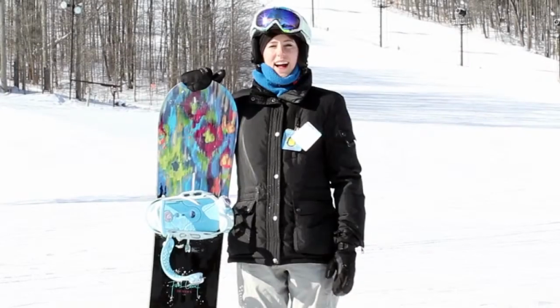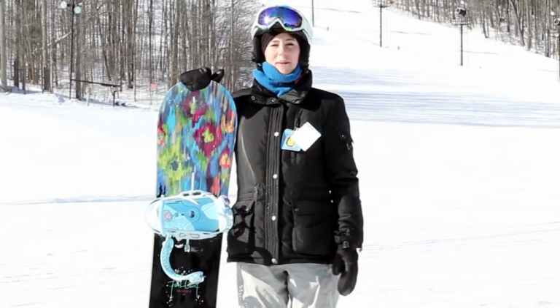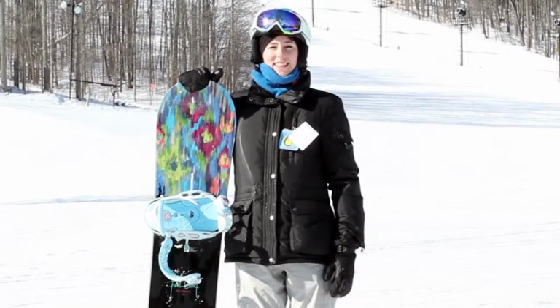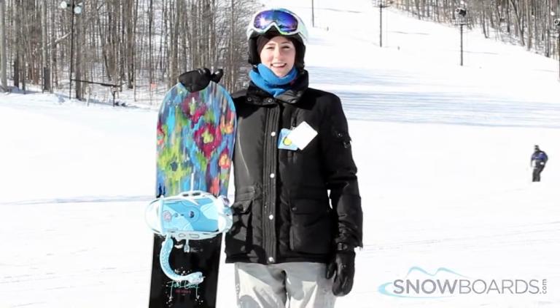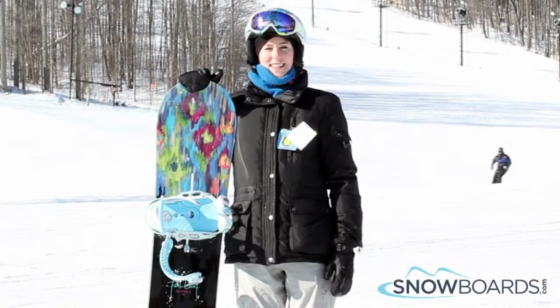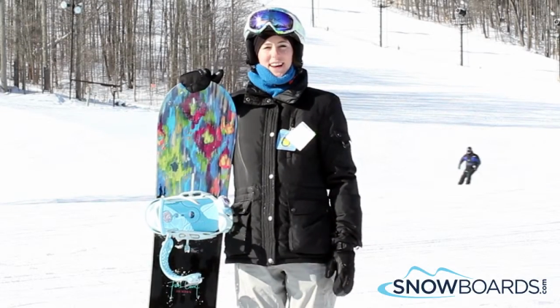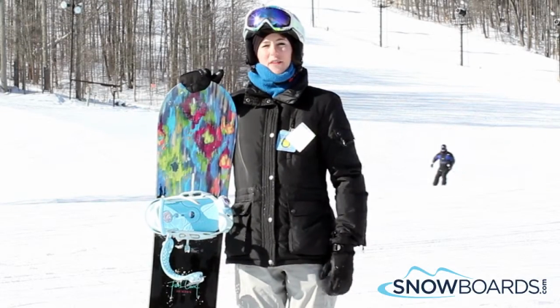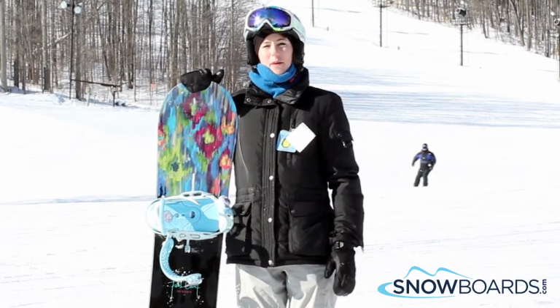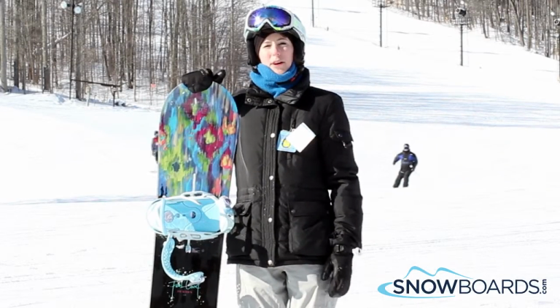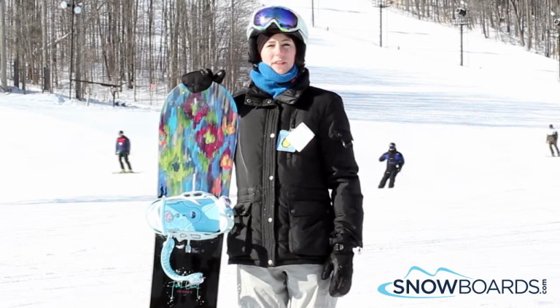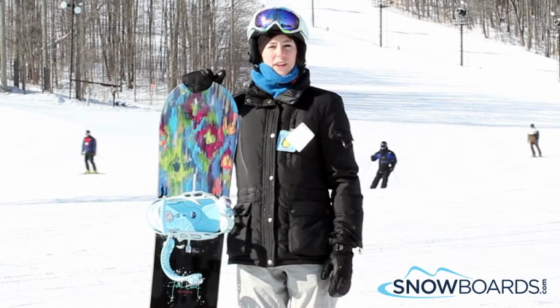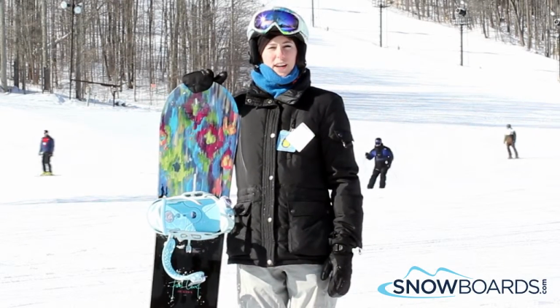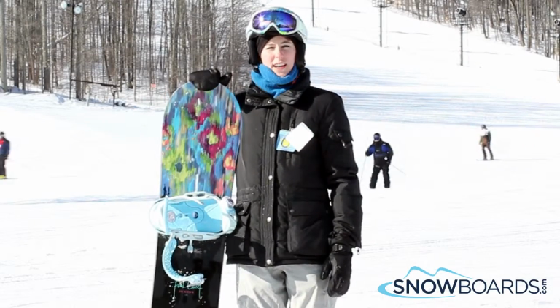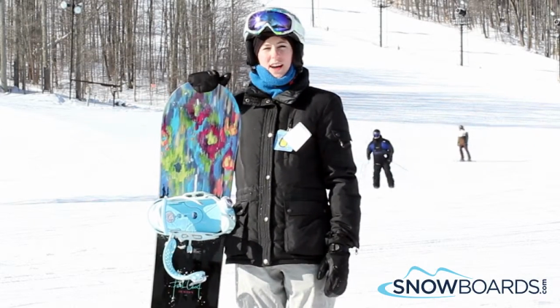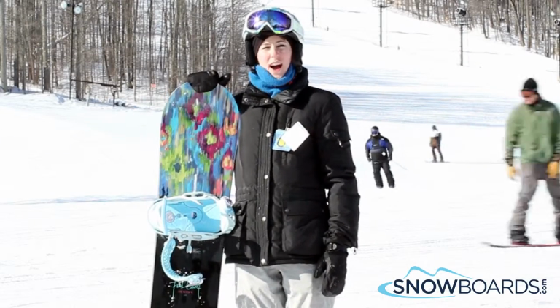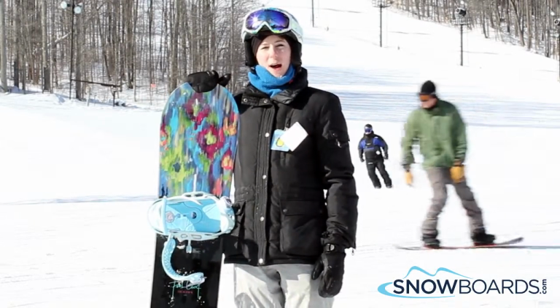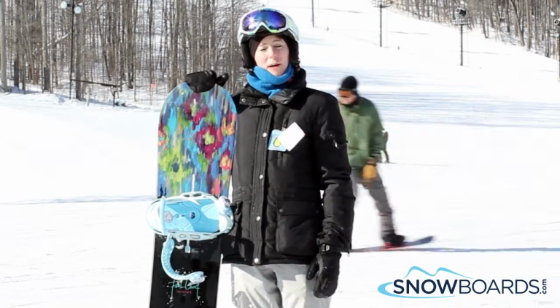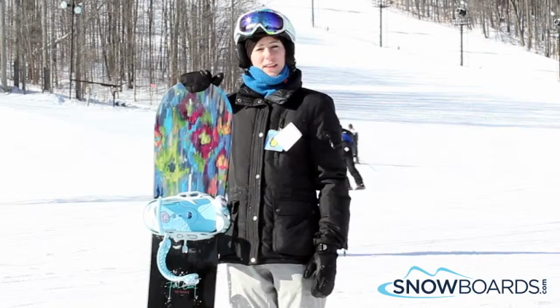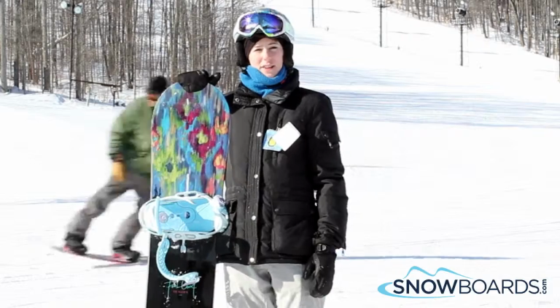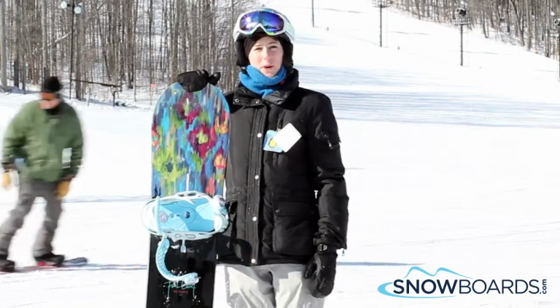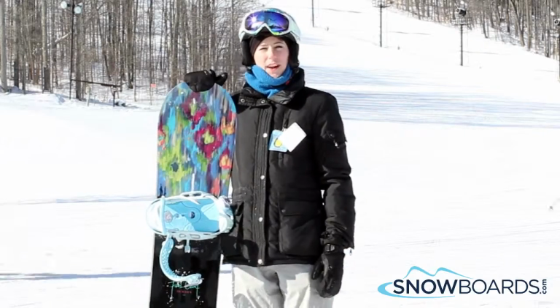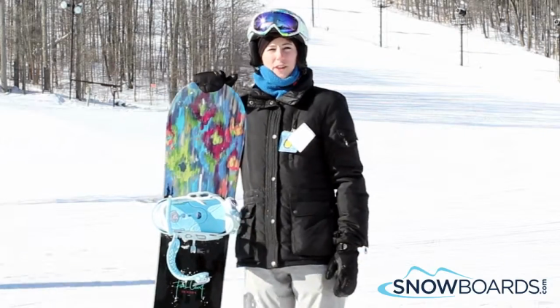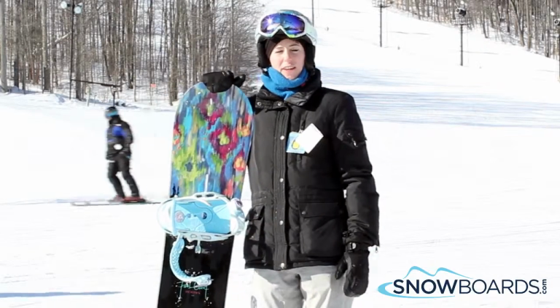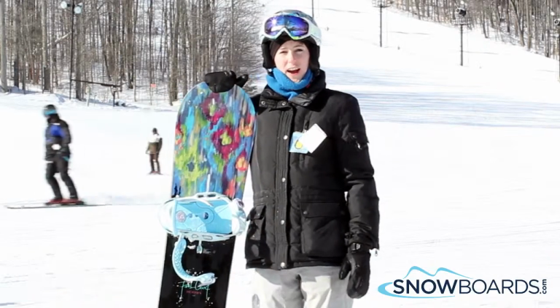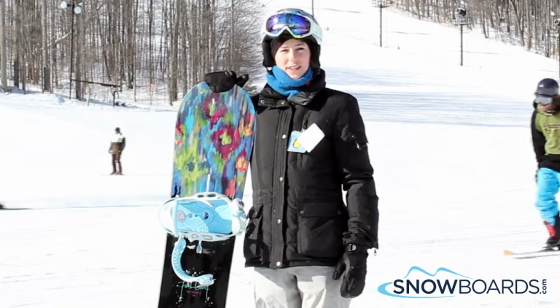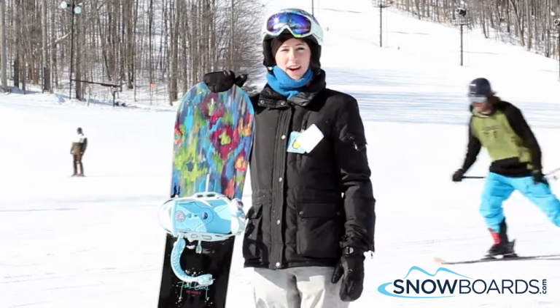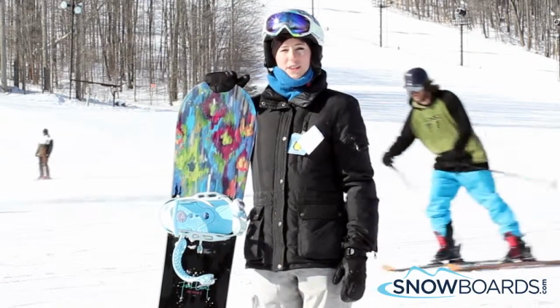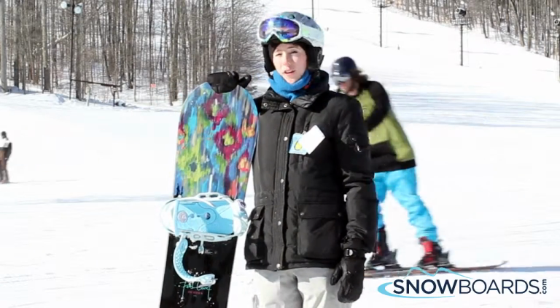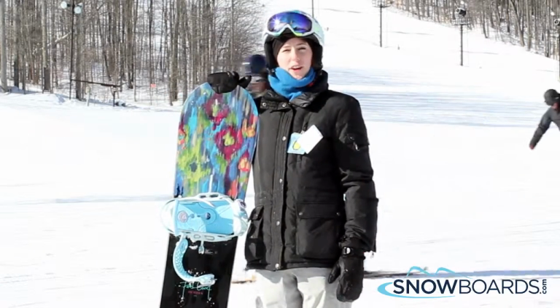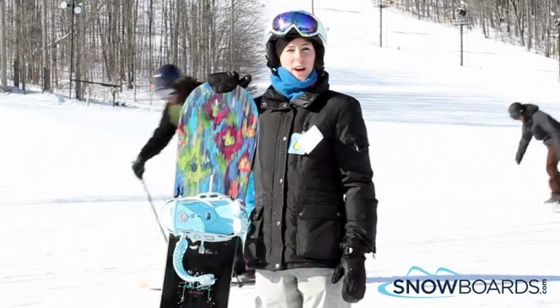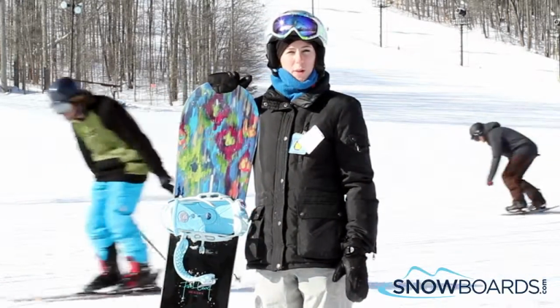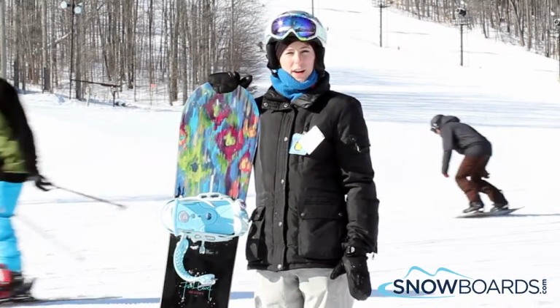I'm Angela. I just got off the Burton Feelgood. I would give this board a 4 out of 5 stars — overall, a great board.